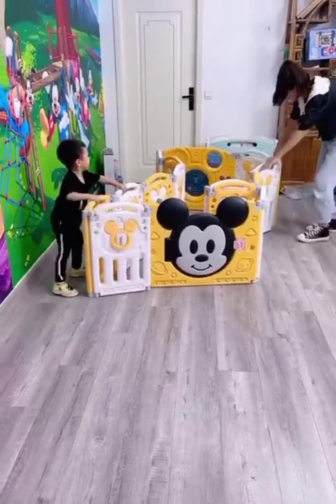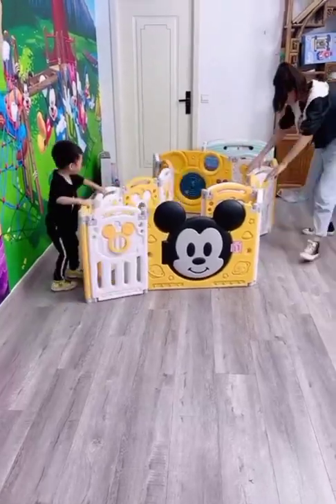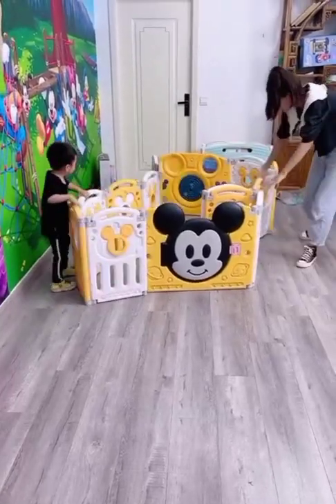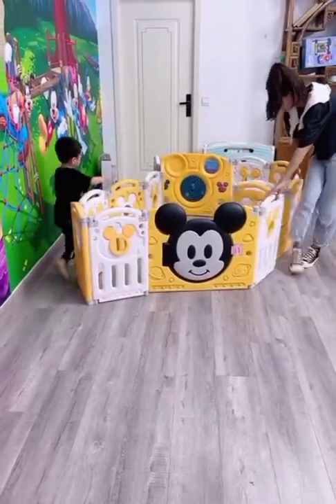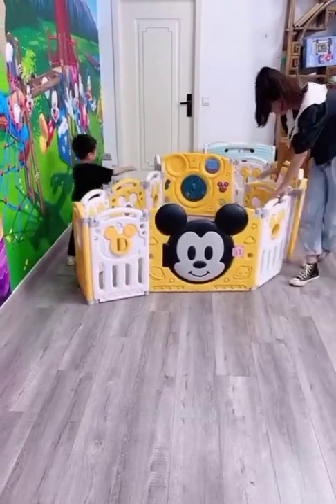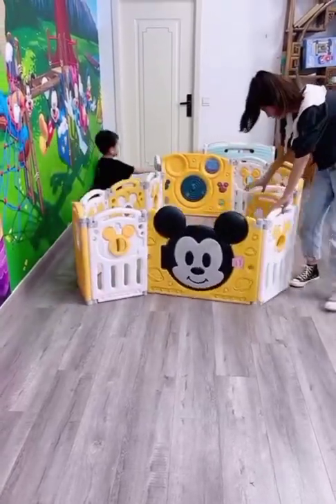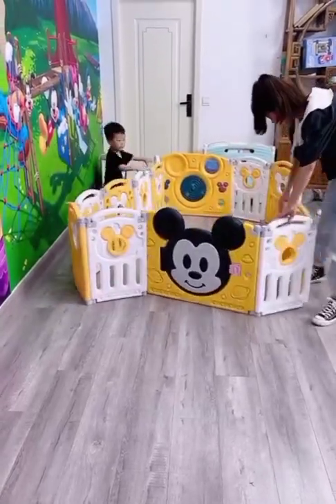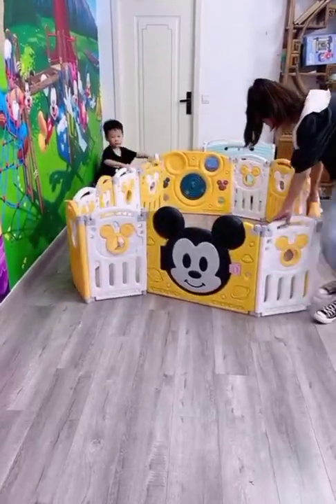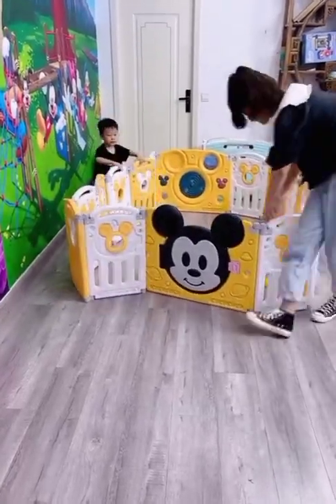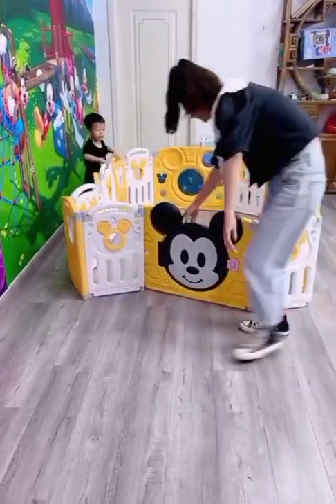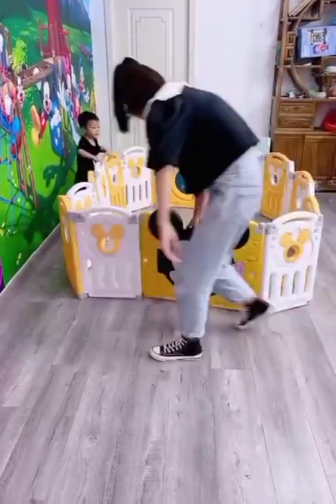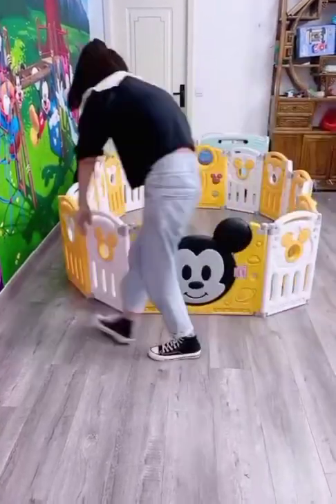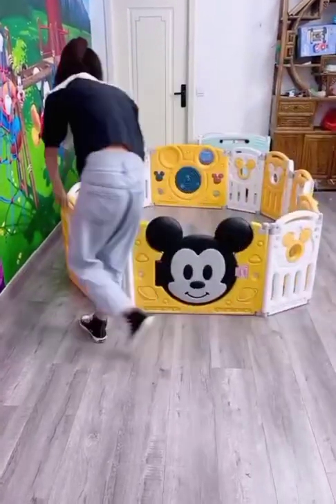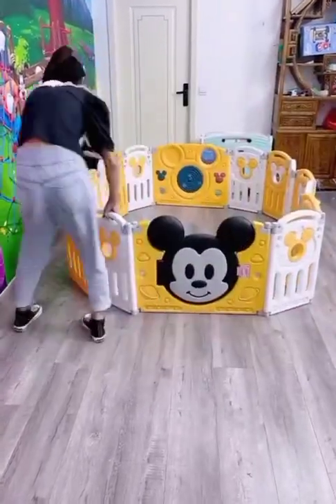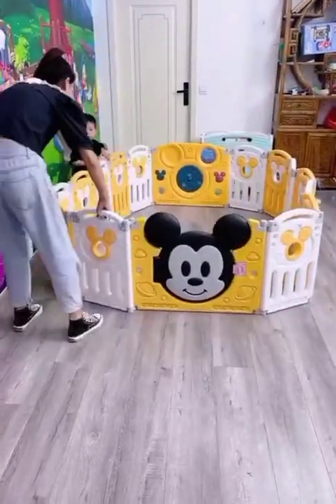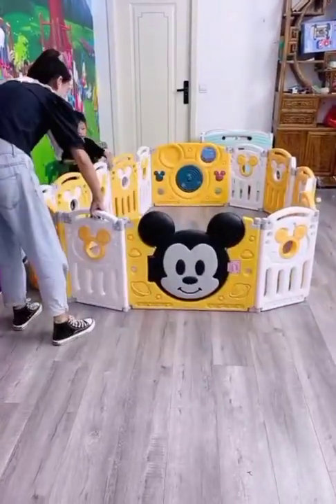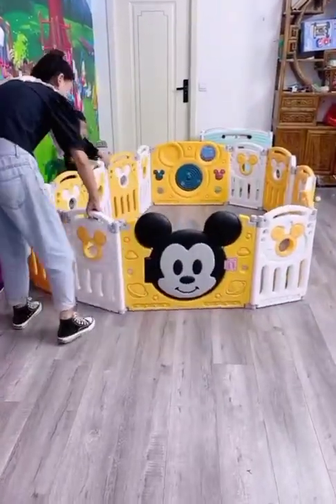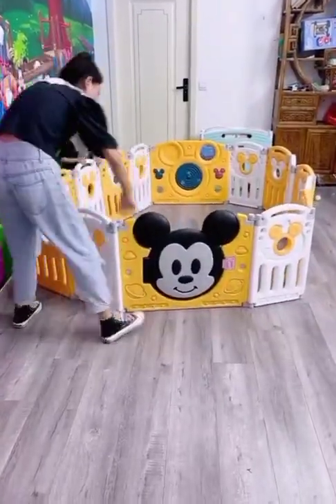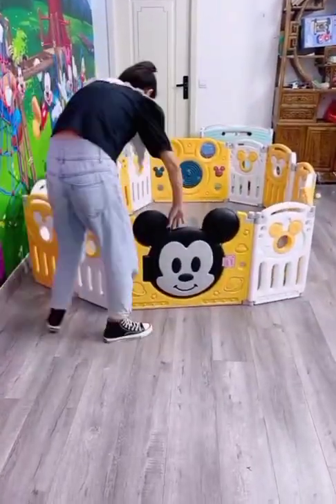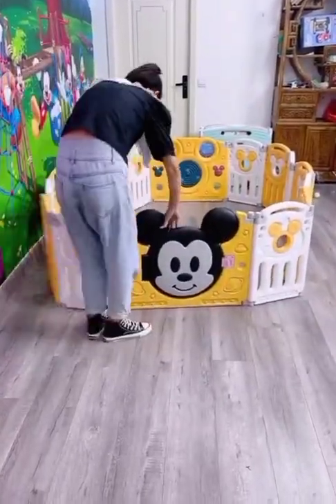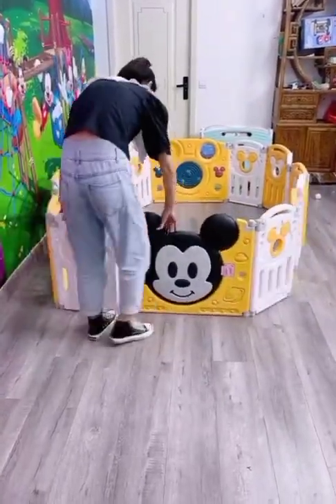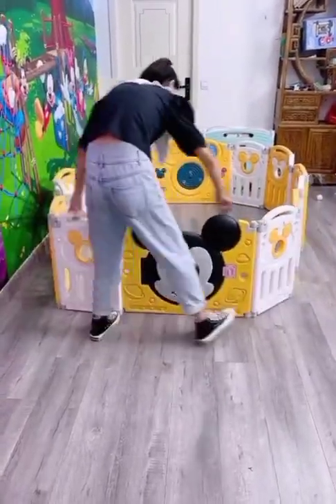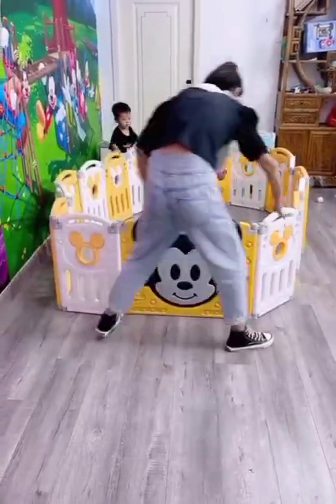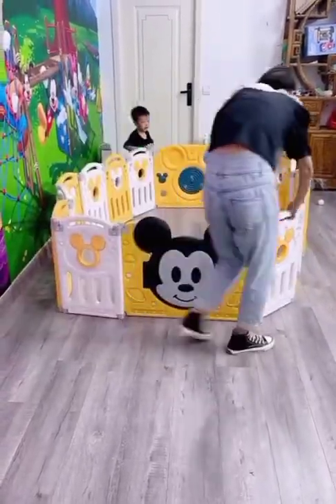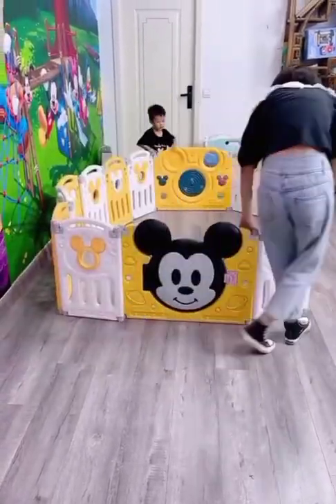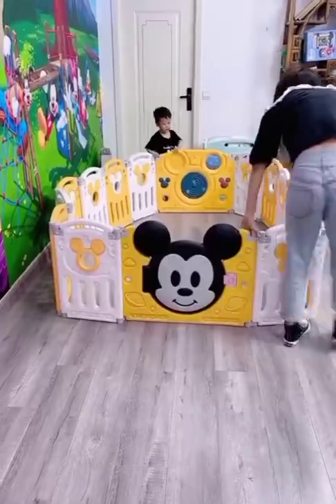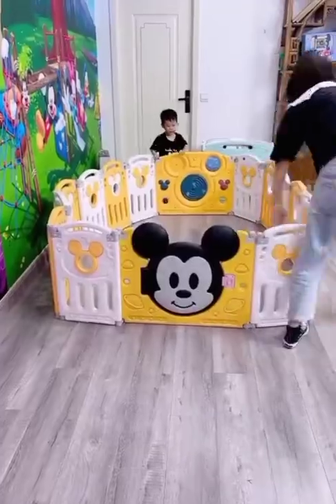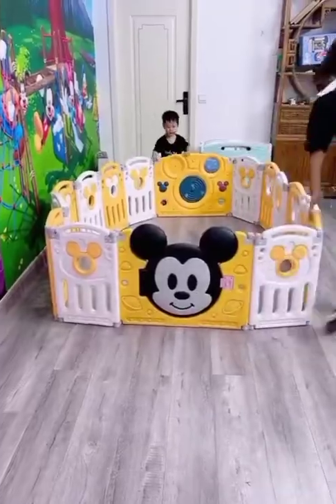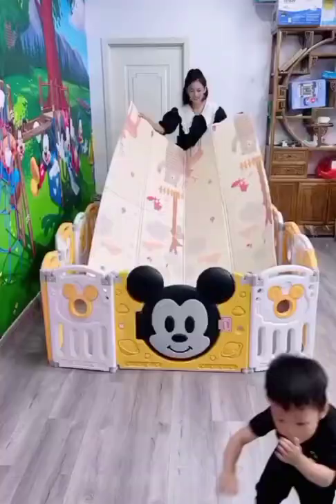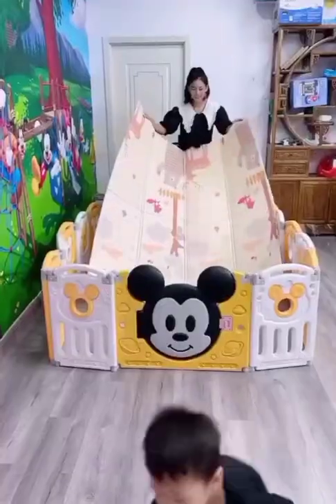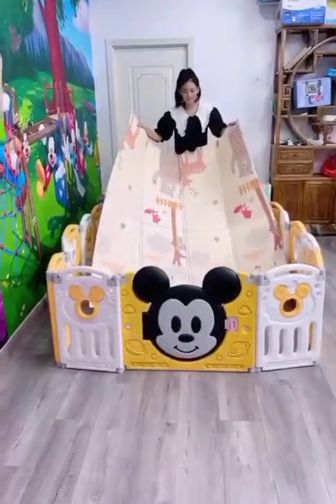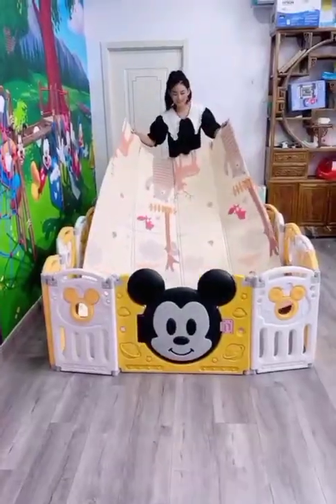In this clip you can see a very wonderful playing area for kids.